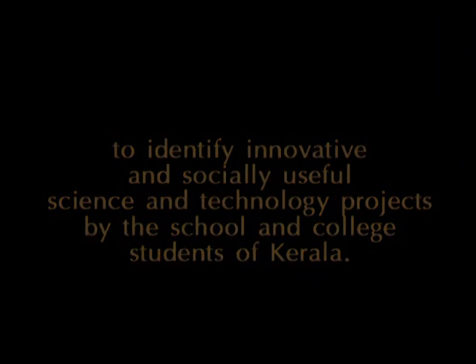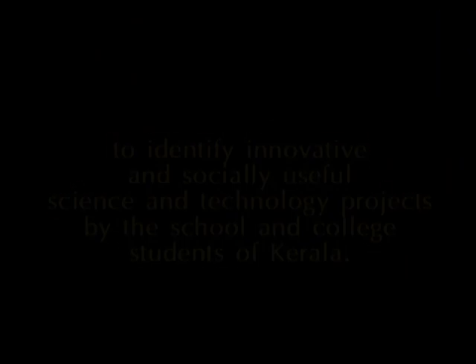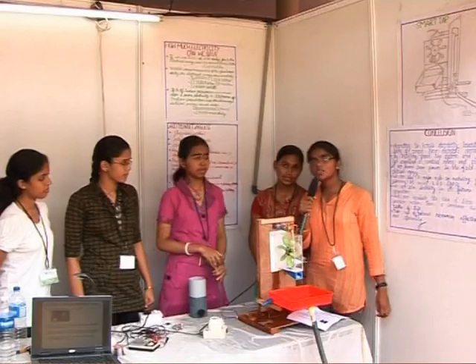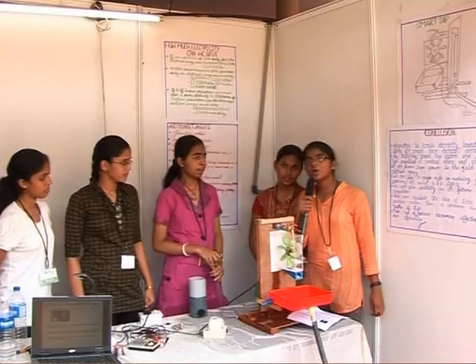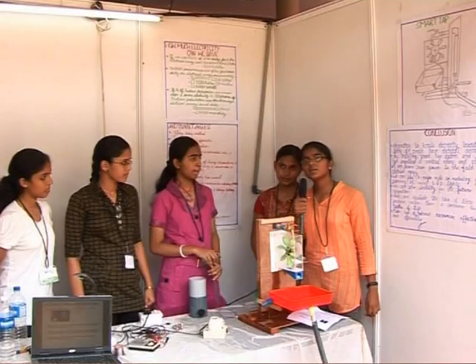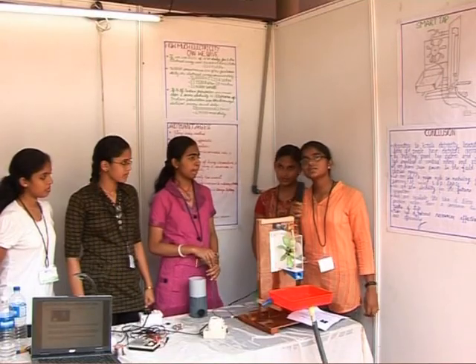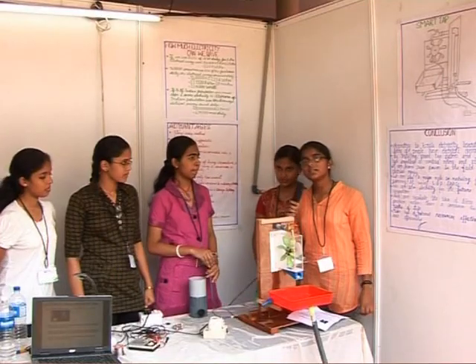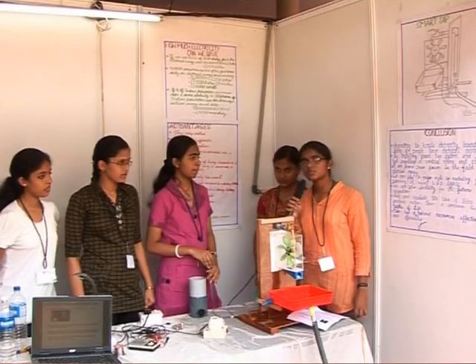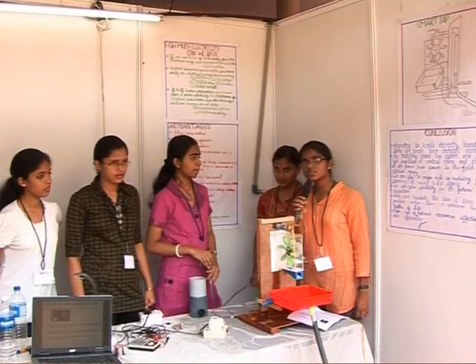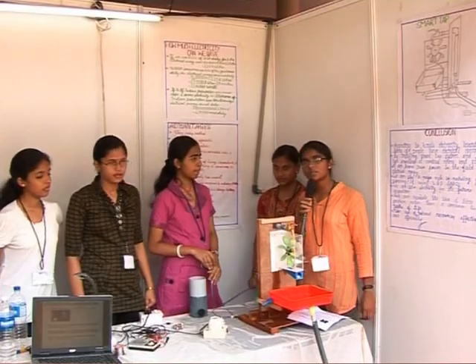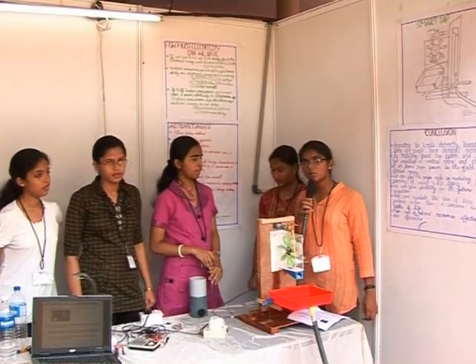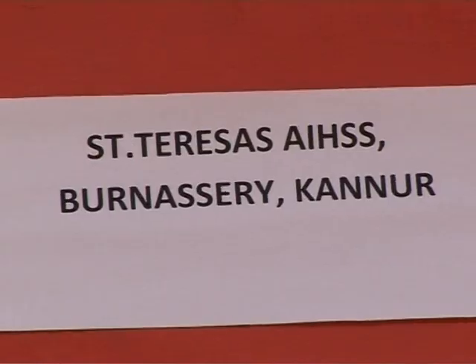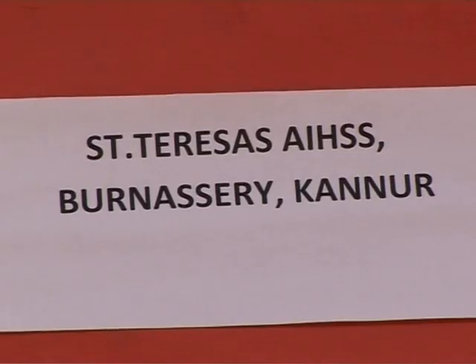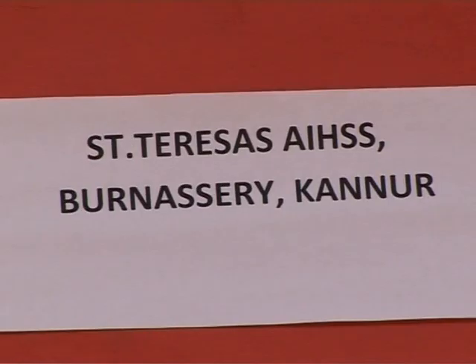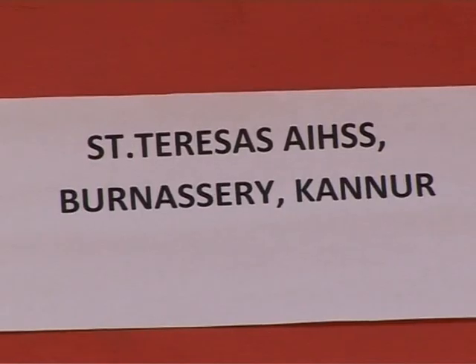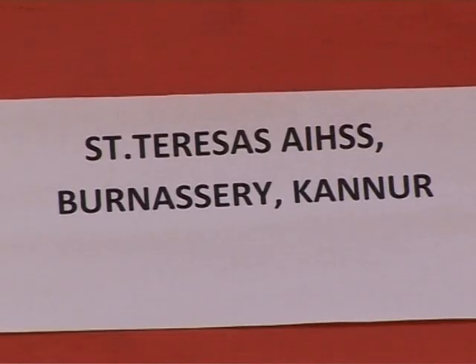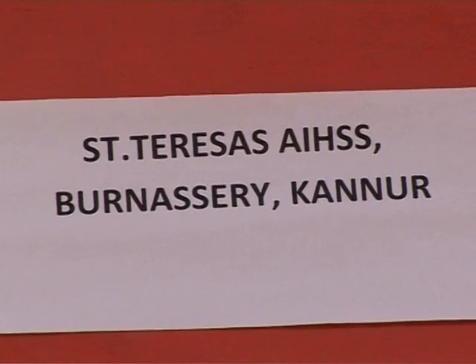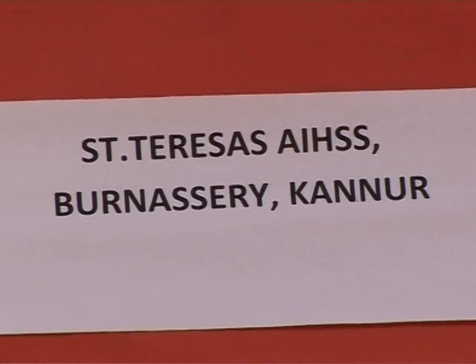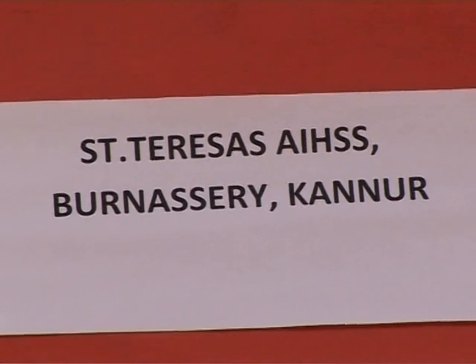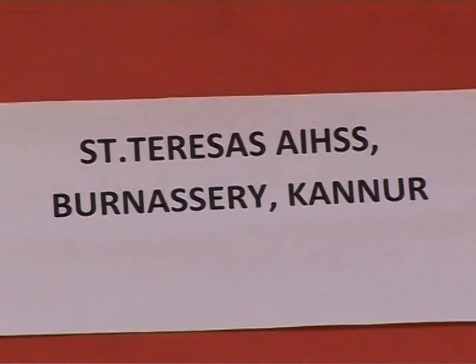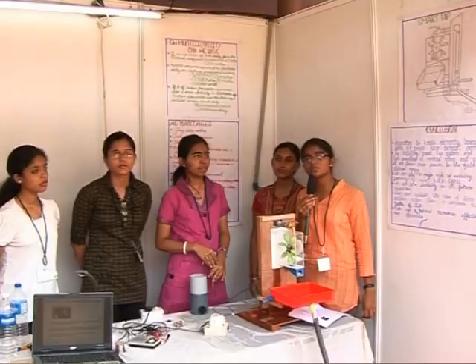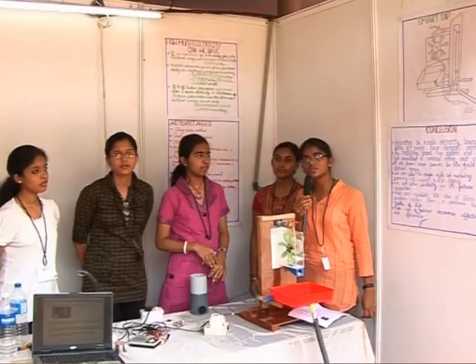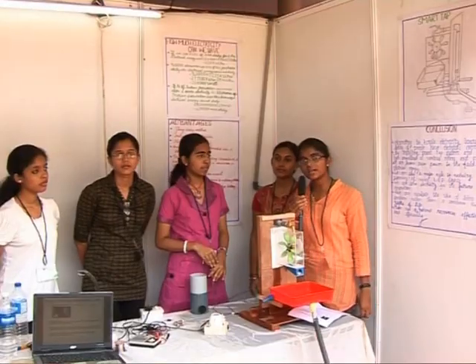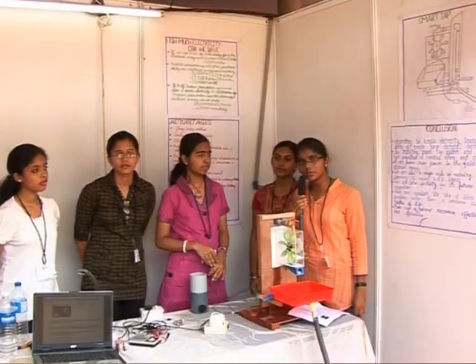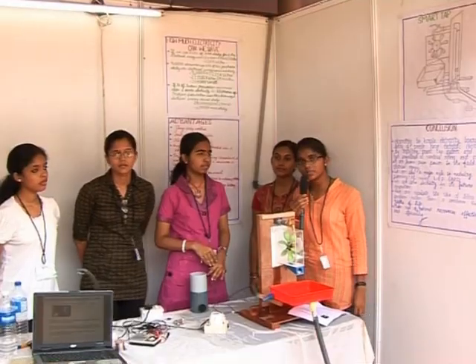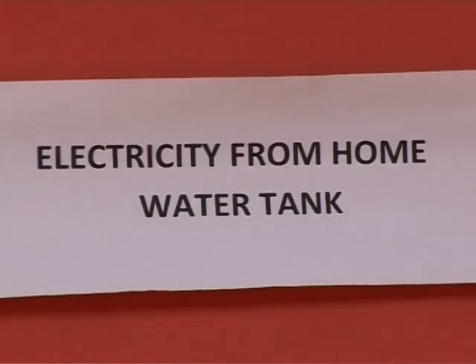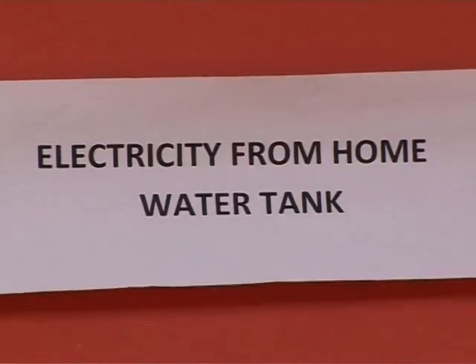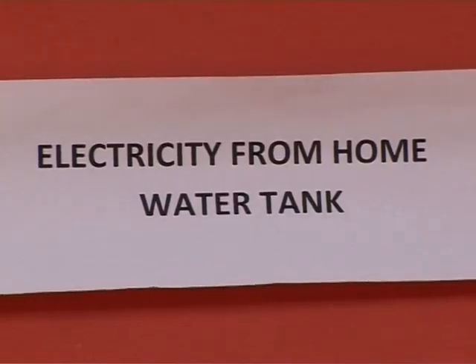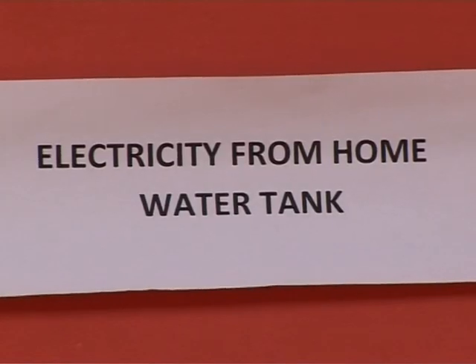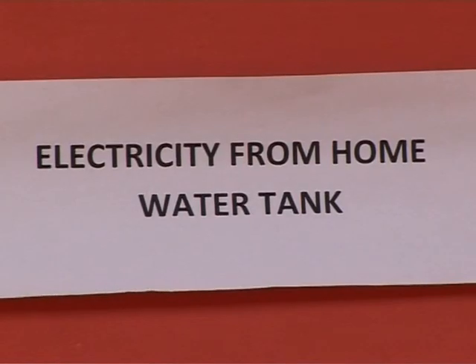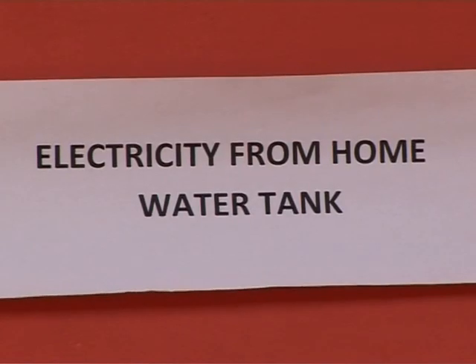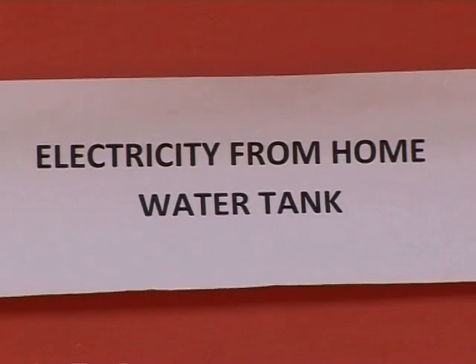Our topic is electricity from a home water tank. We are coming from St. Teresa's Anglo-Indian High Secondary School, Kando.